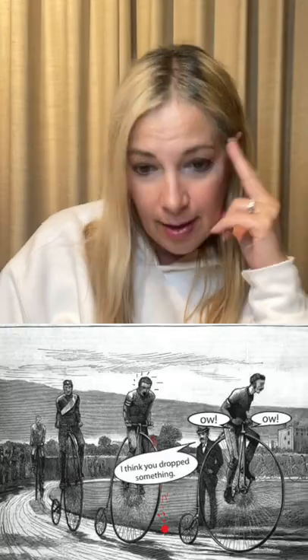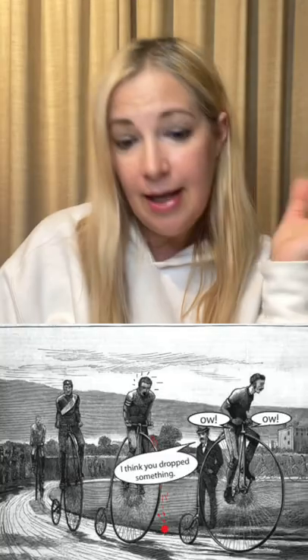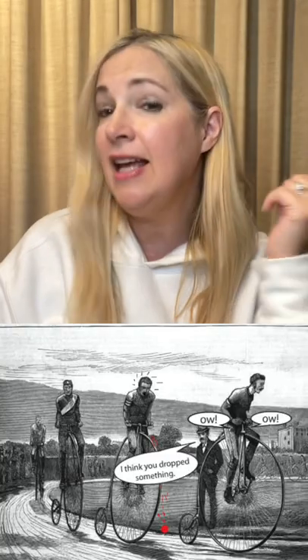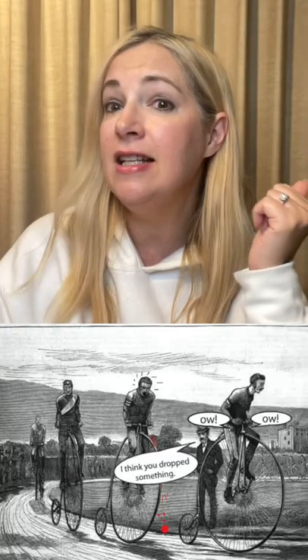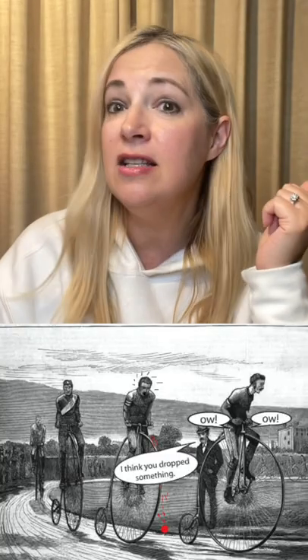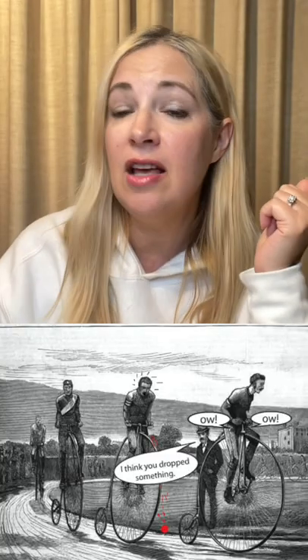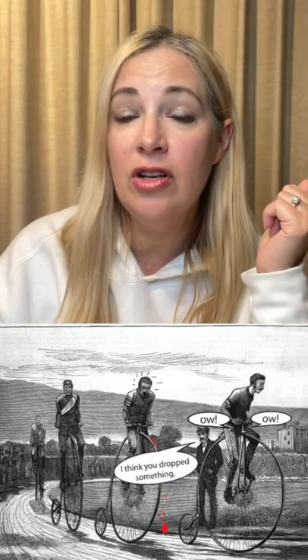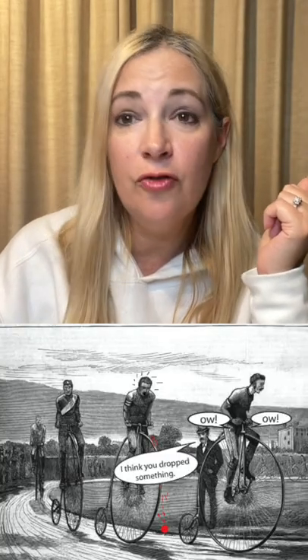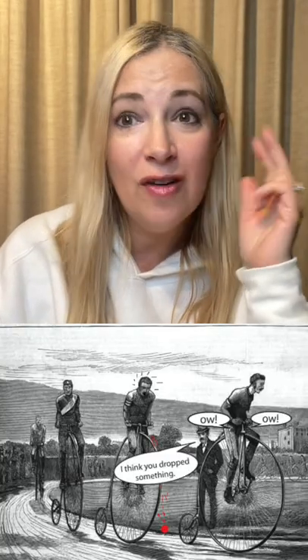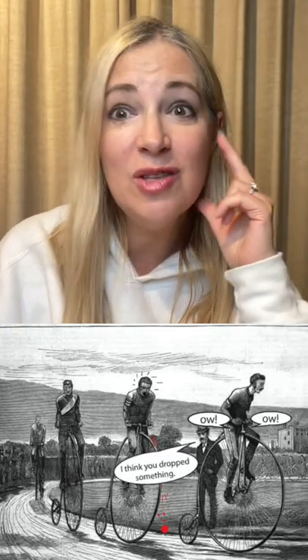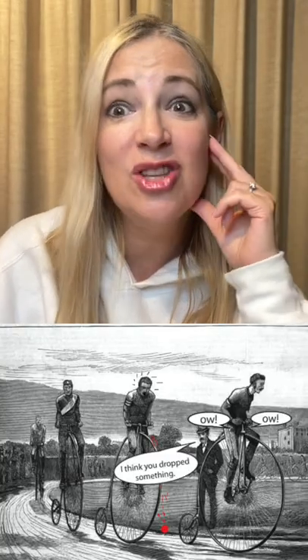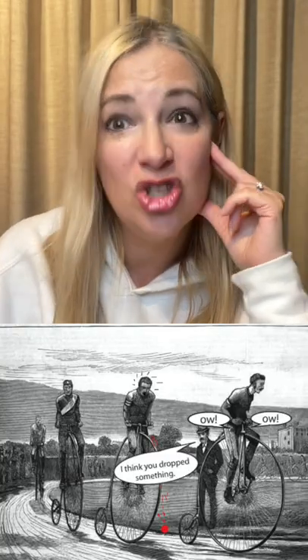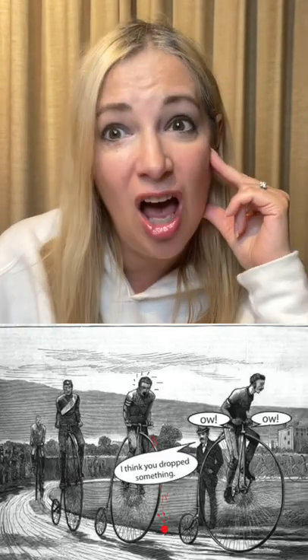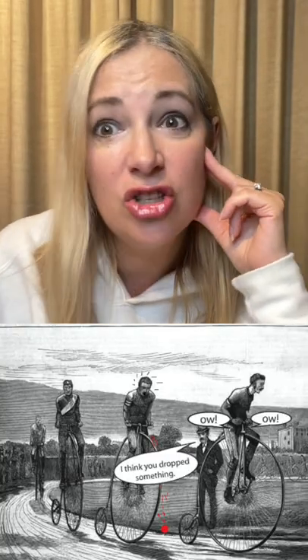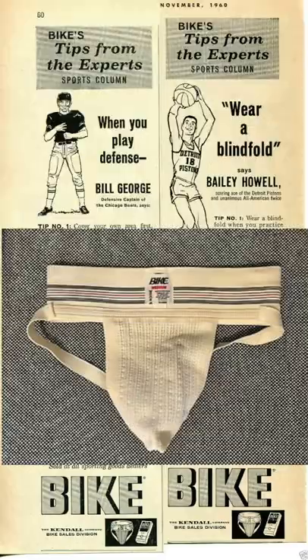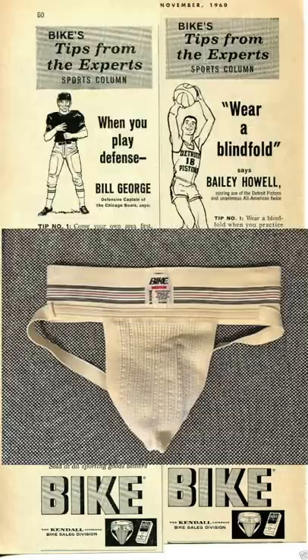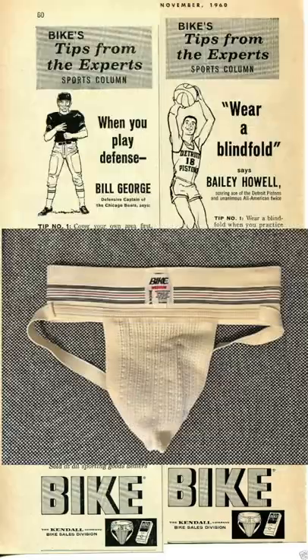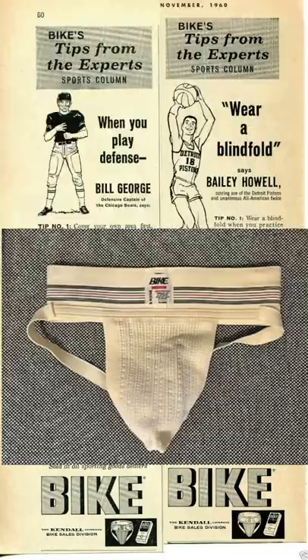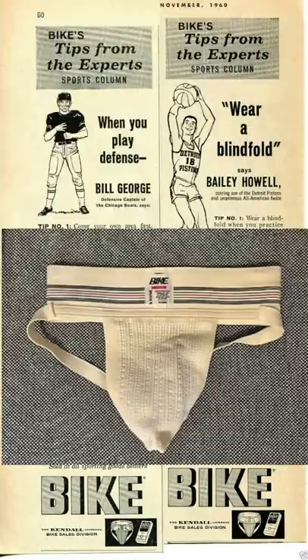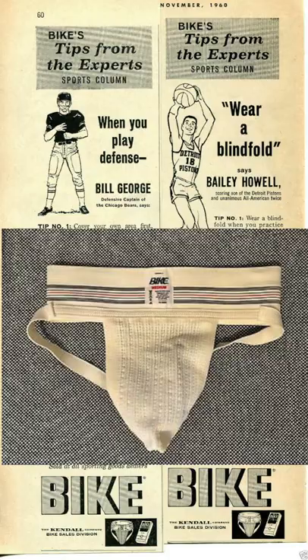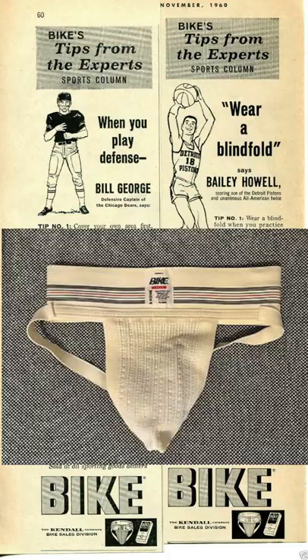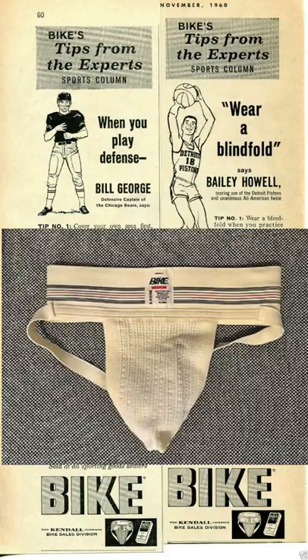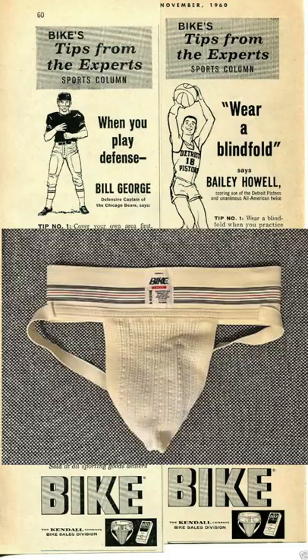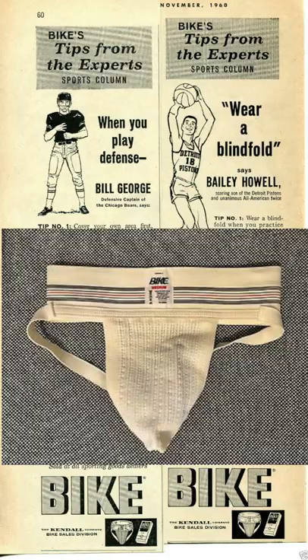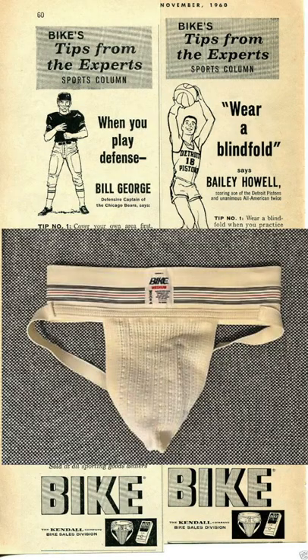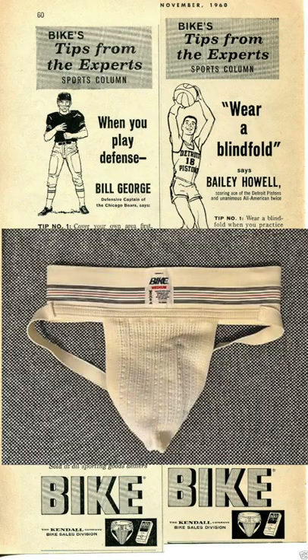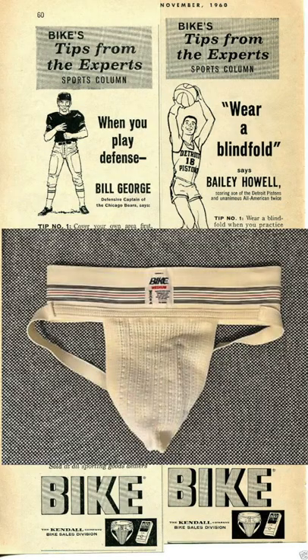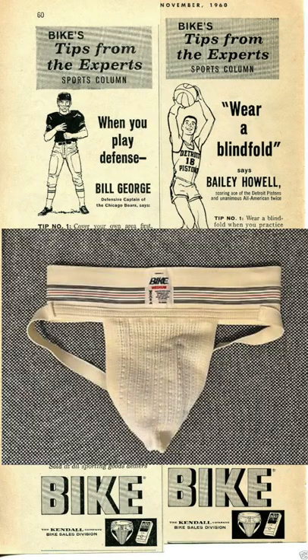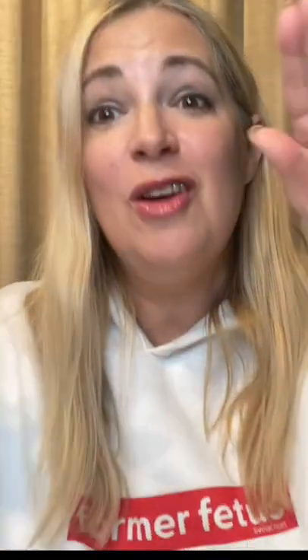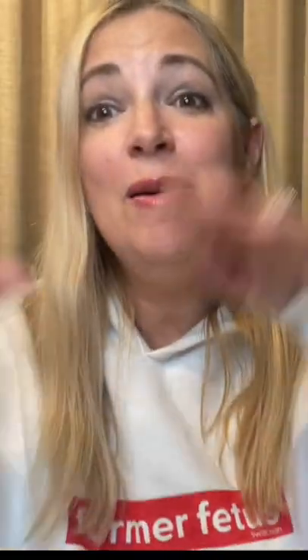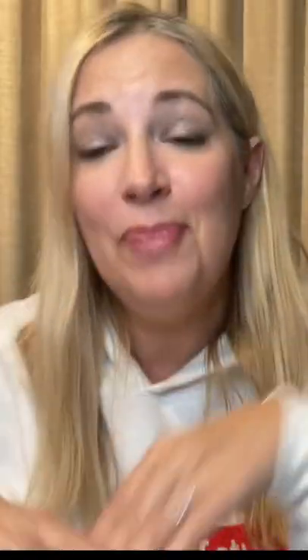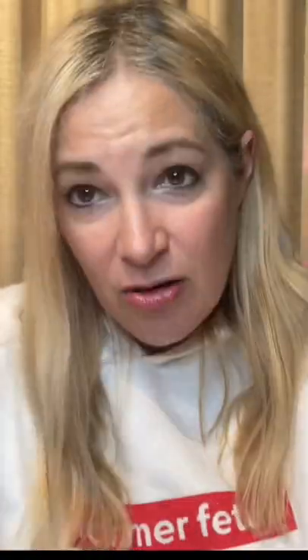In 1874, that's when the jockstrap came around. Cobblestone roads, so it was very bouncy.